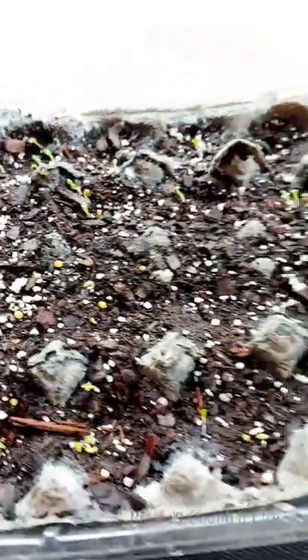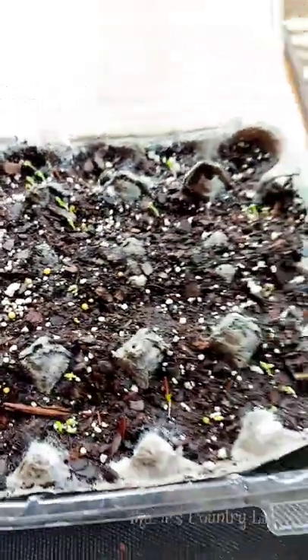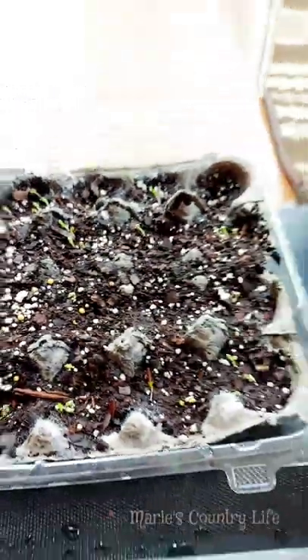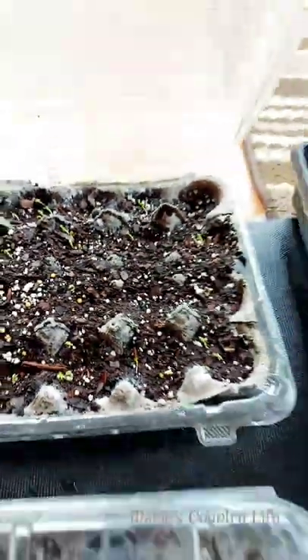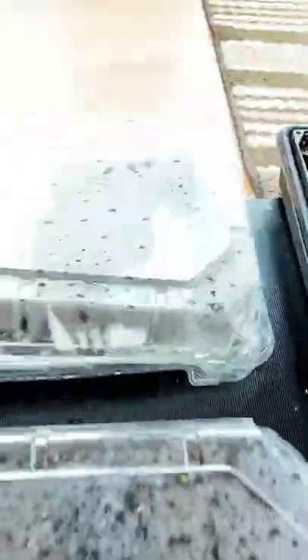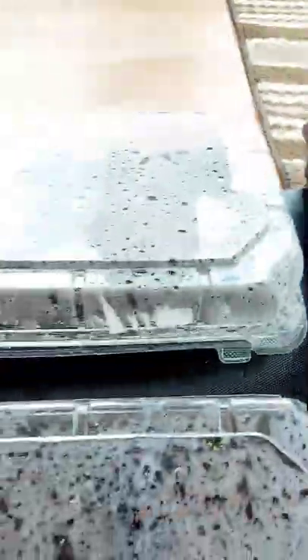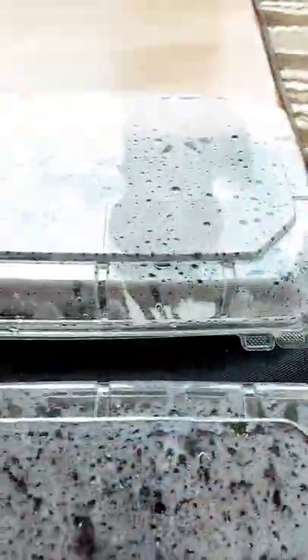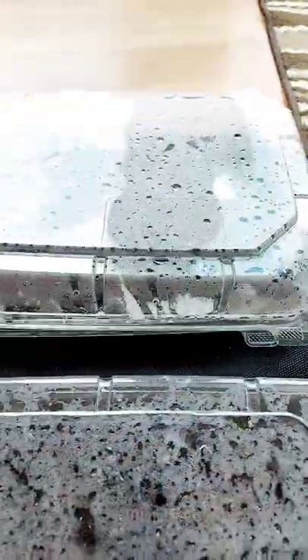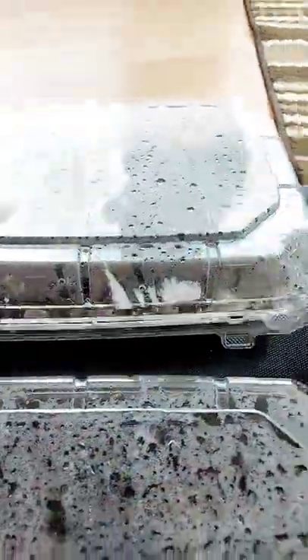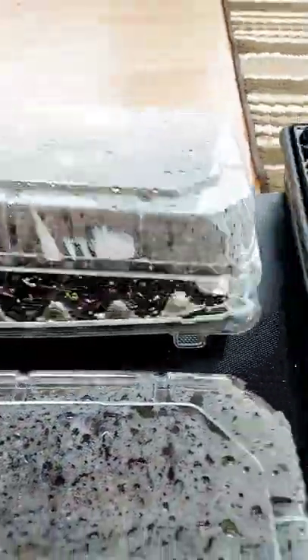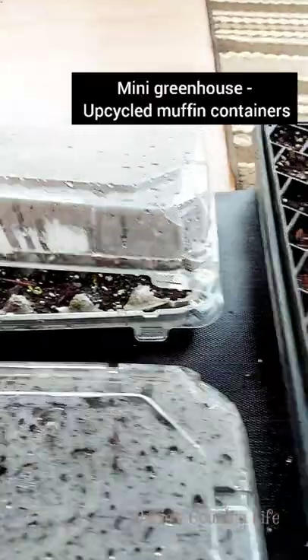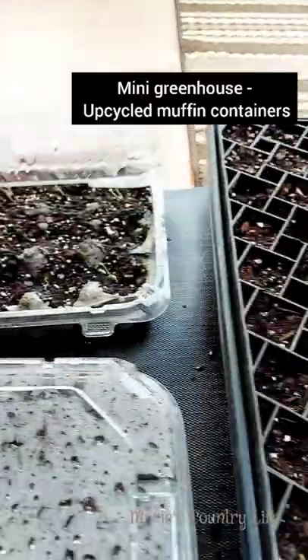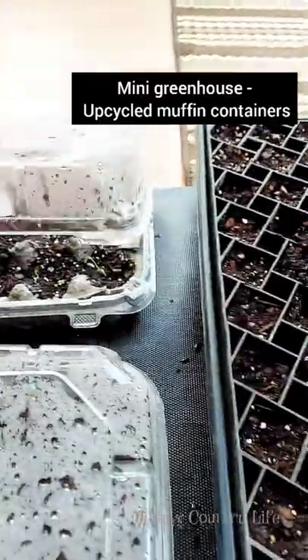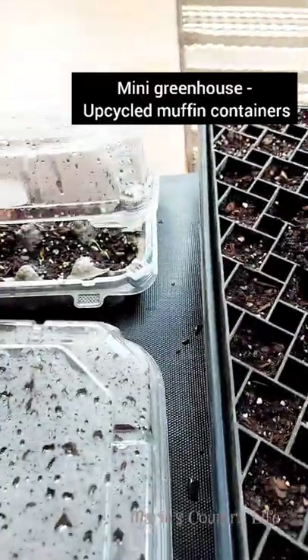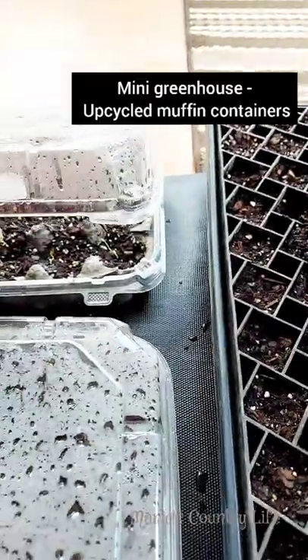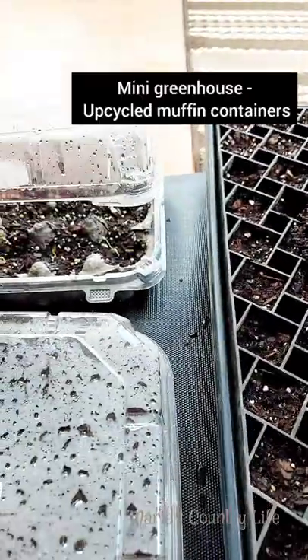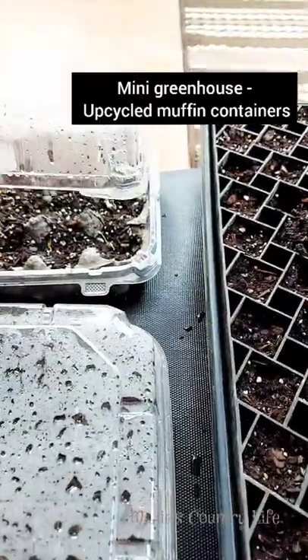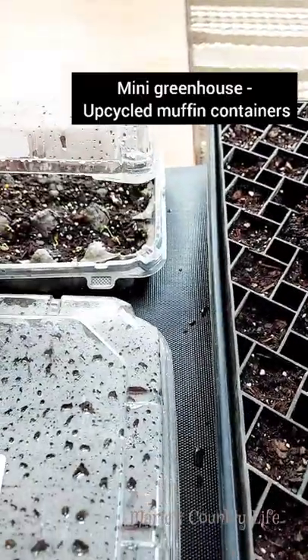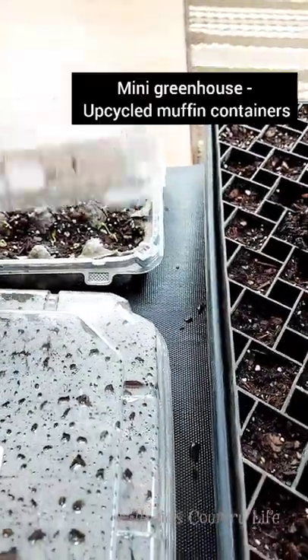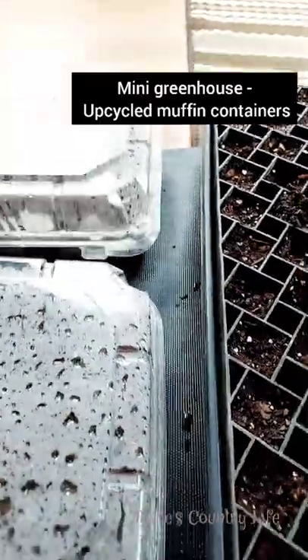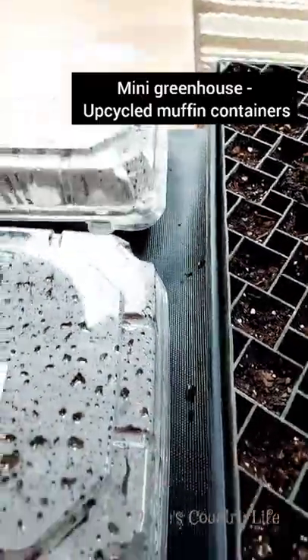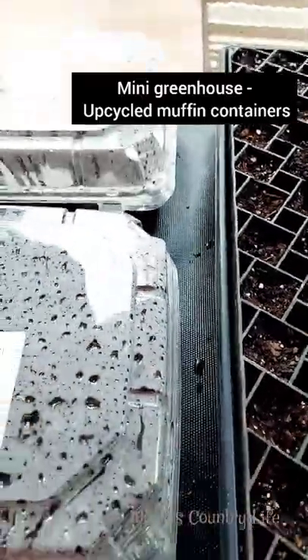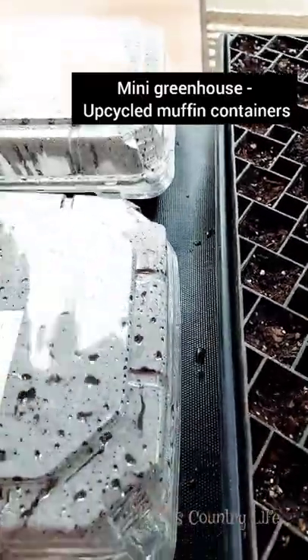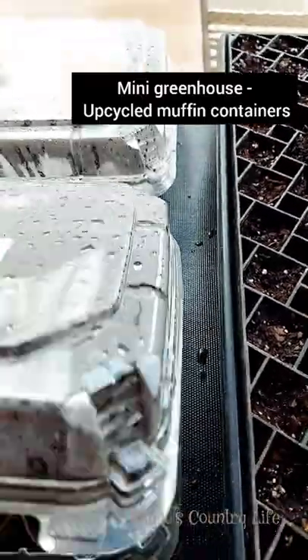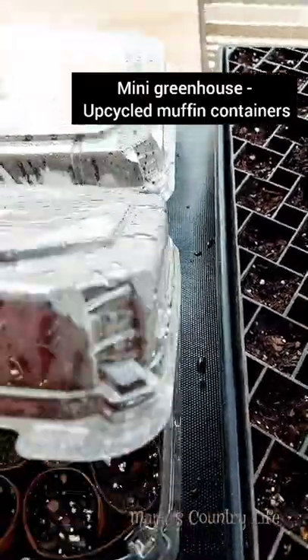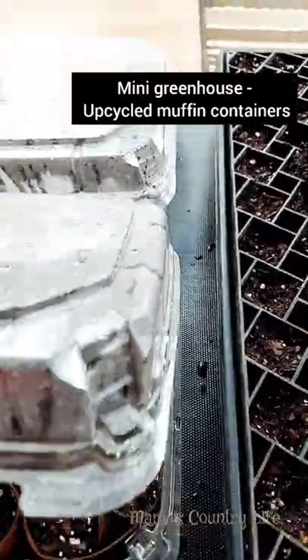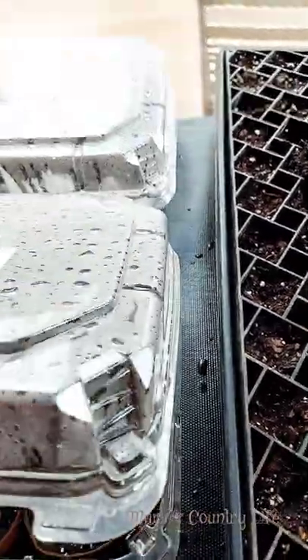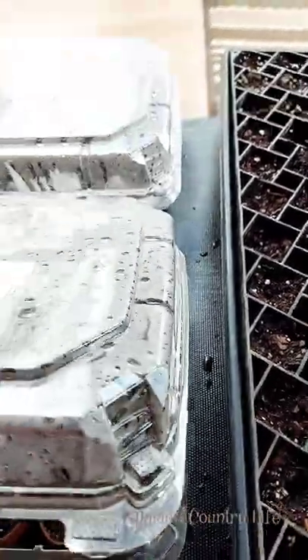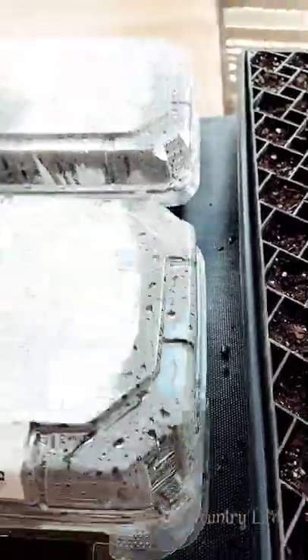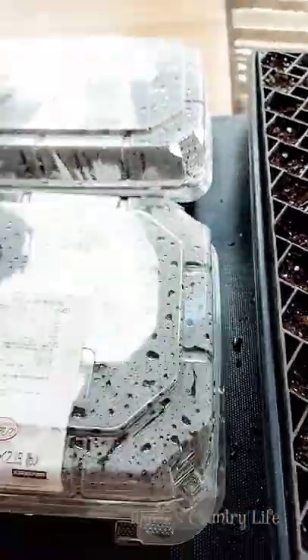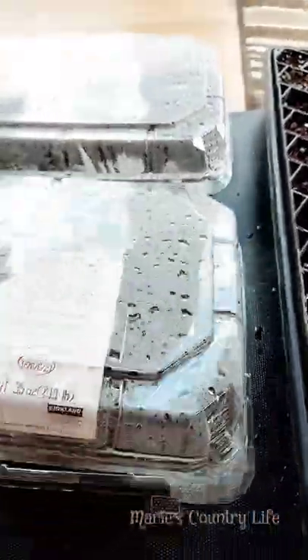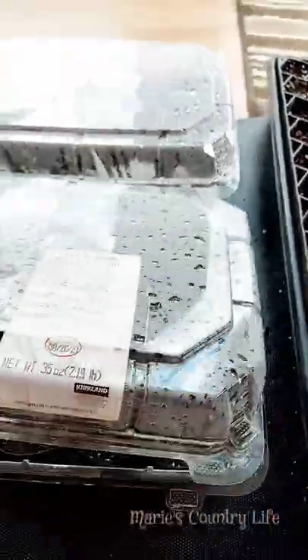And also my mini greenhouse — these are just the blueberry muffin container that I recycled, upcycled.